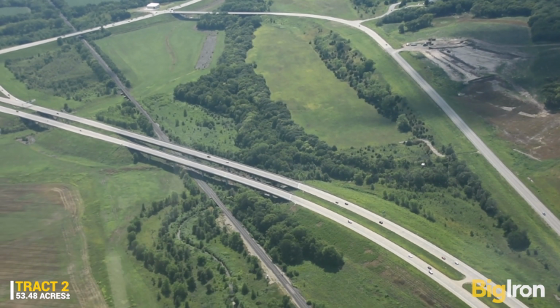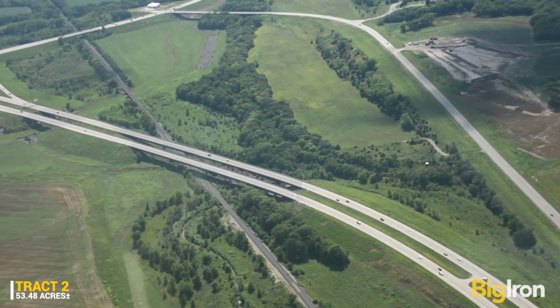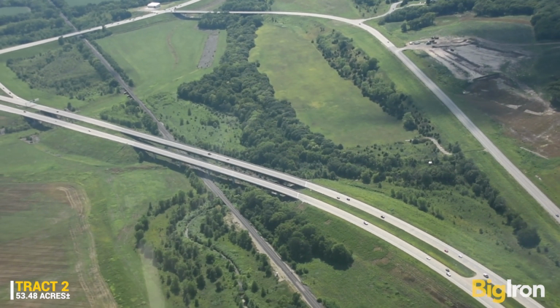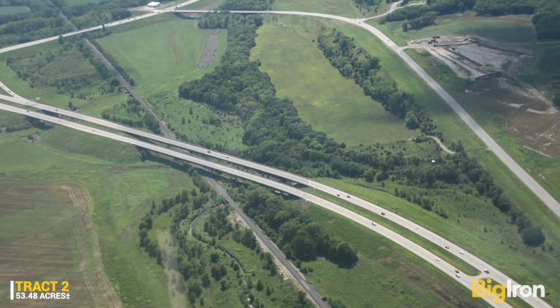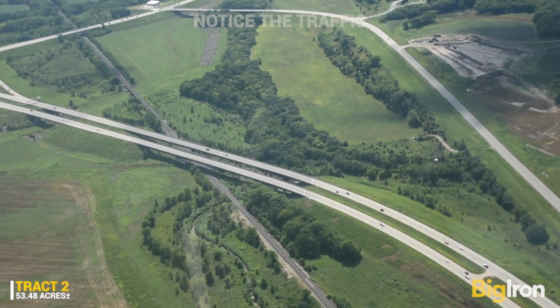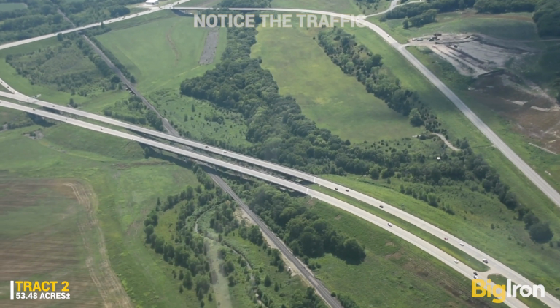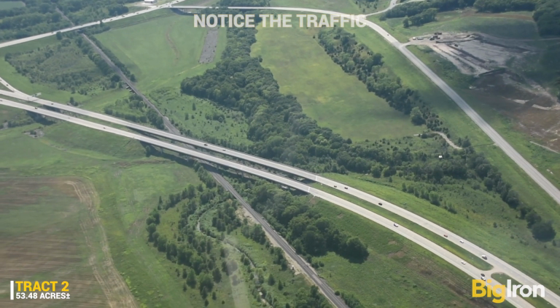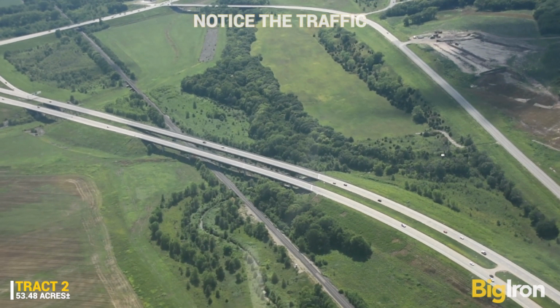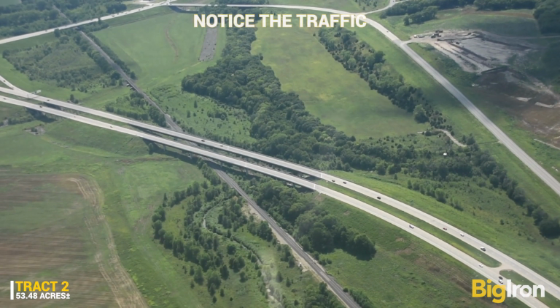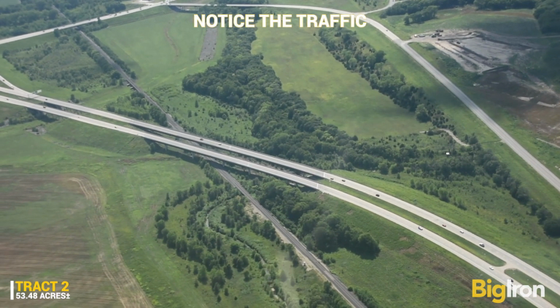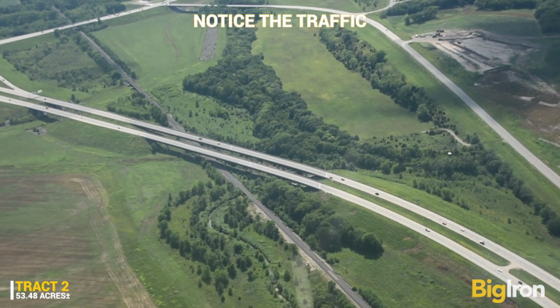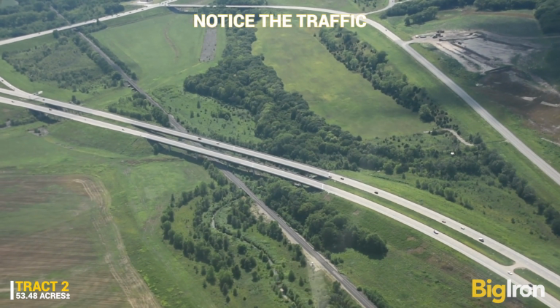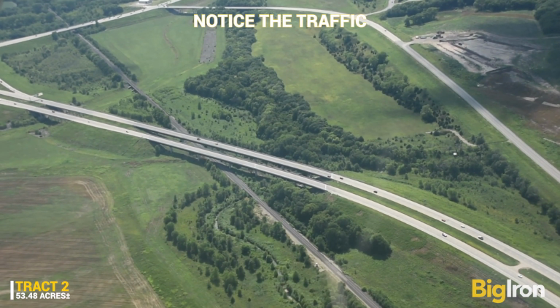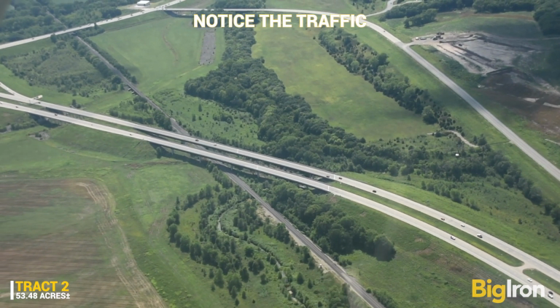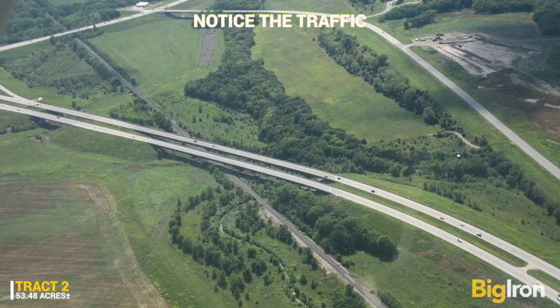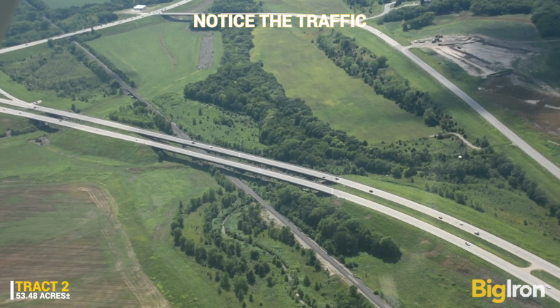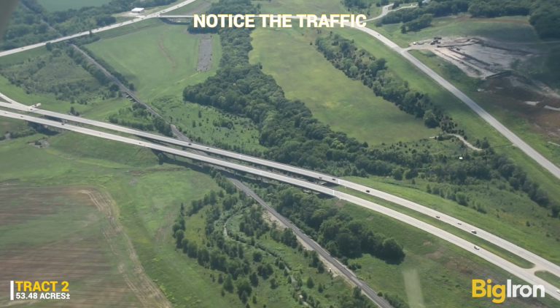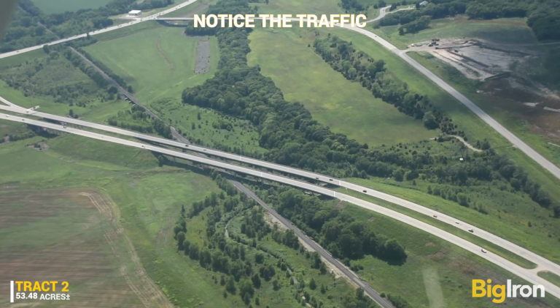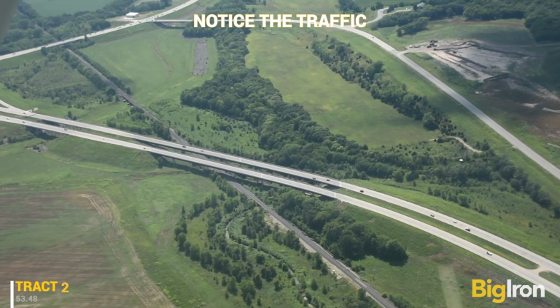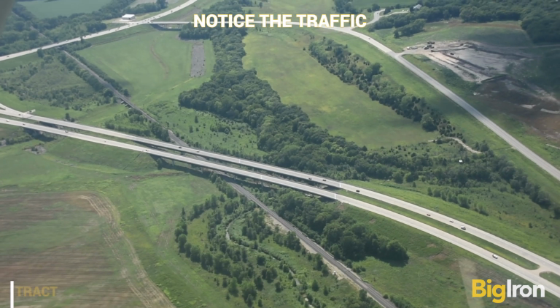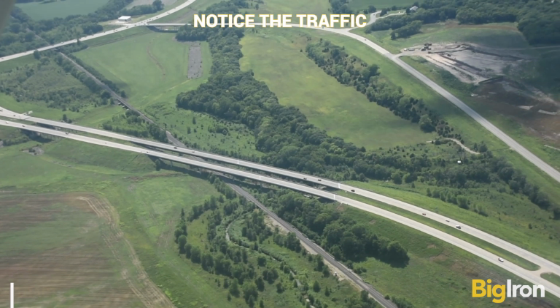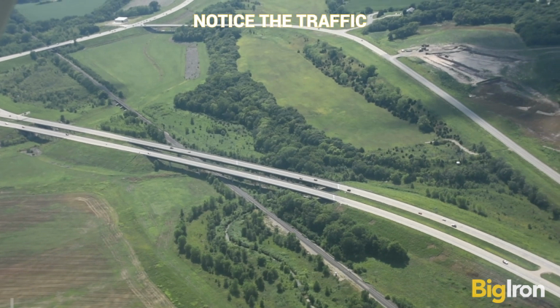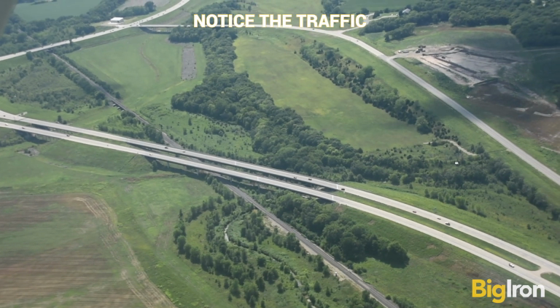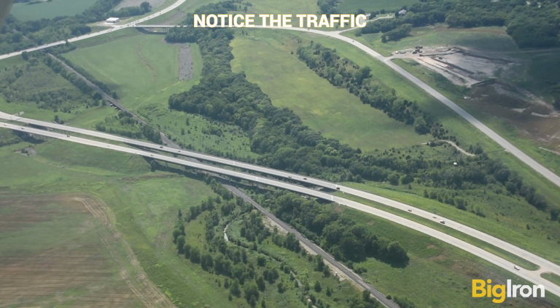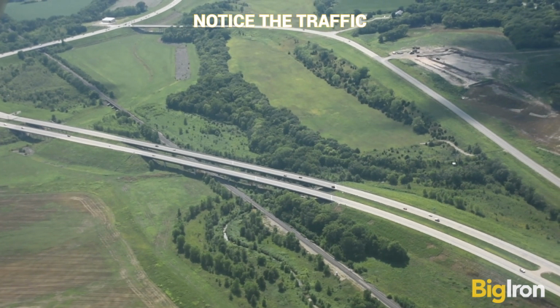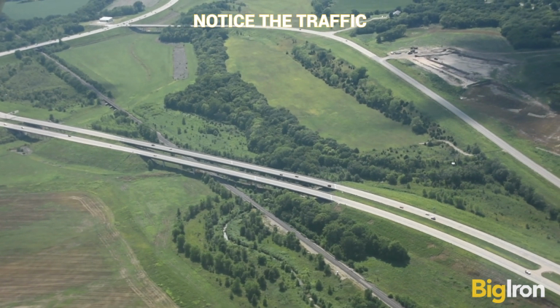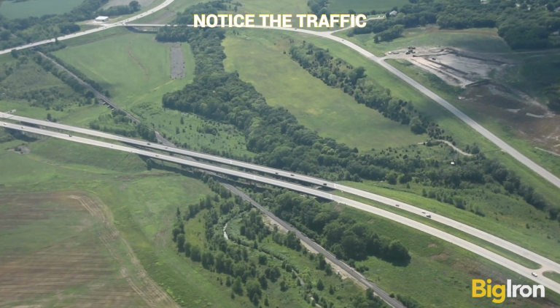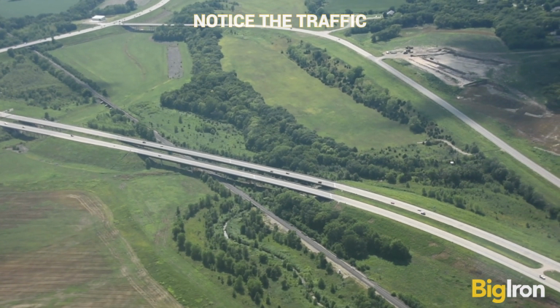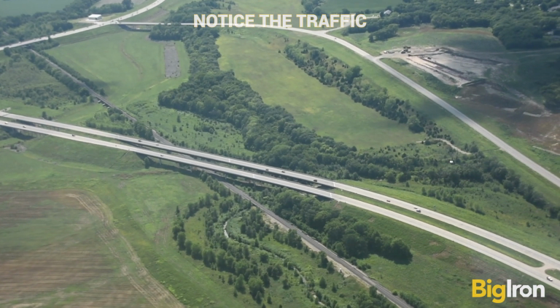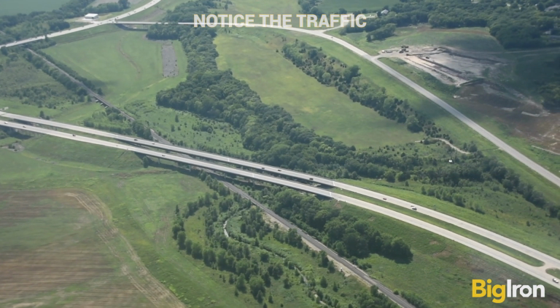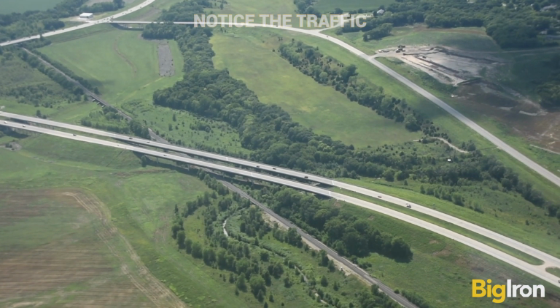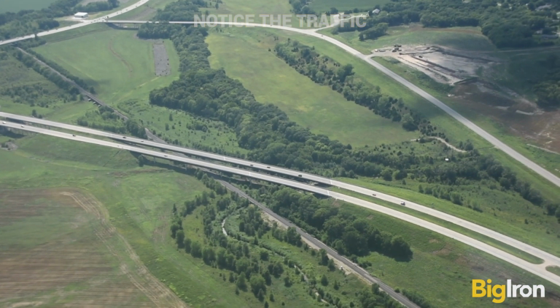It is fully annexed into city limits of Ogden, Kansas, and zoned general commercial and multifamily.